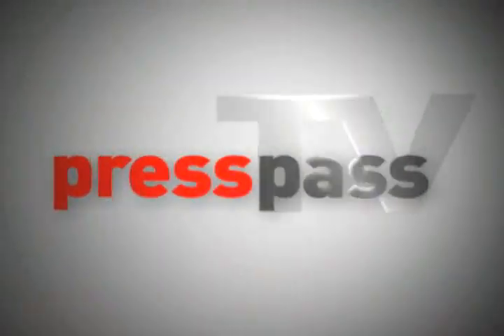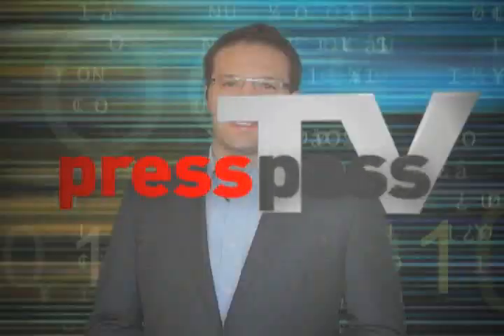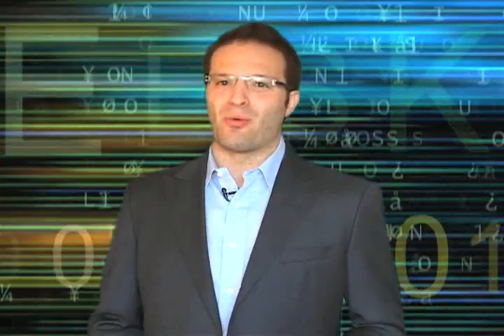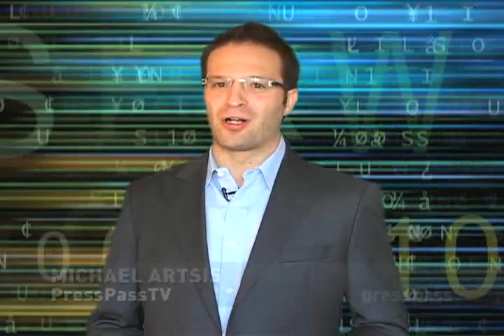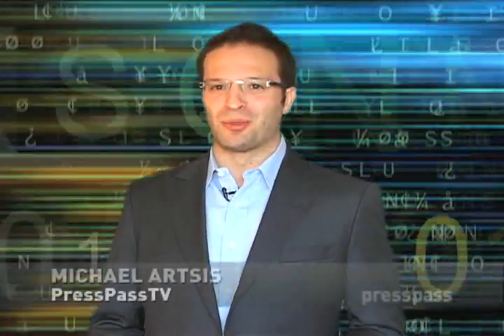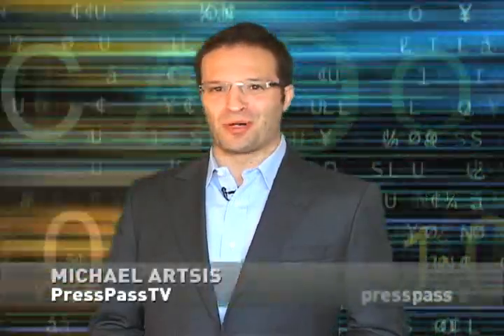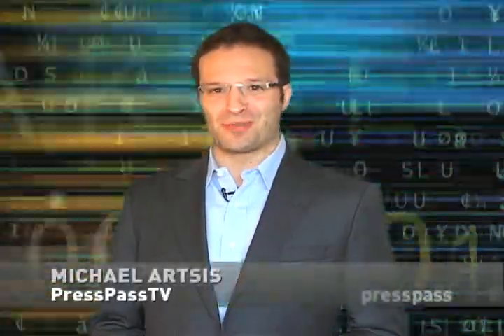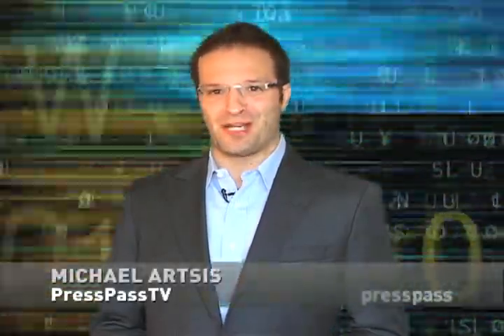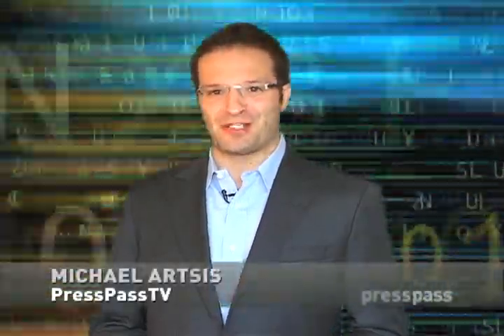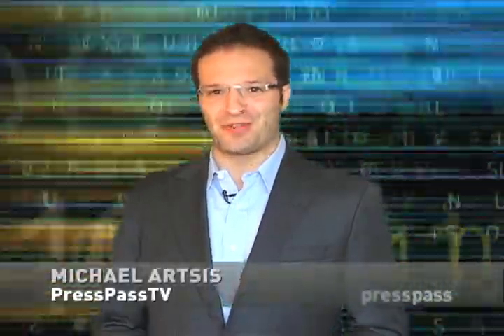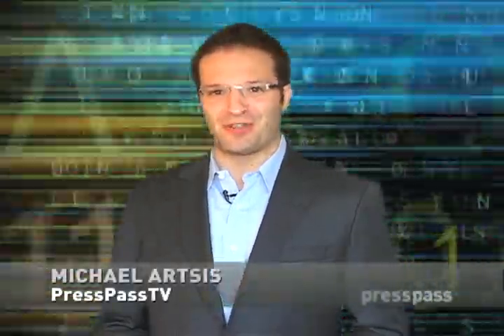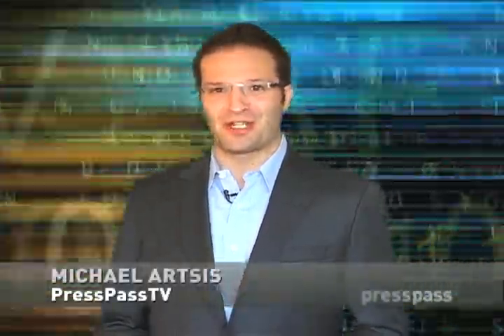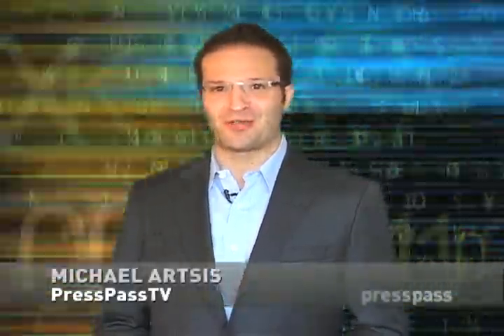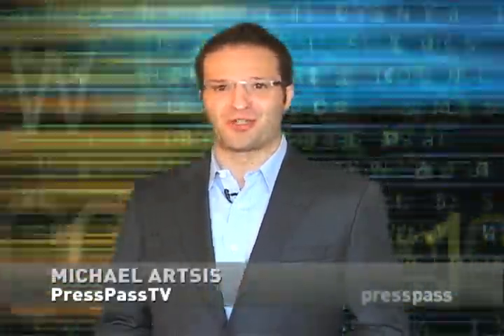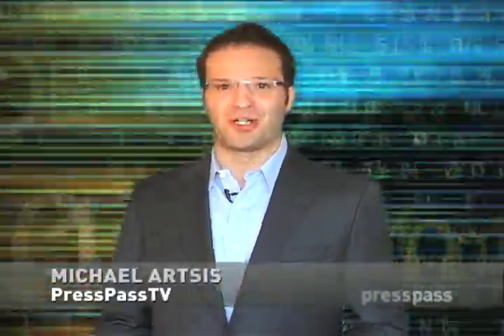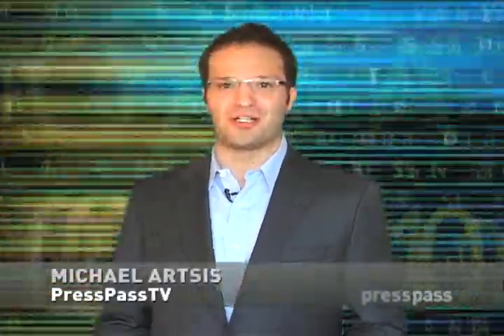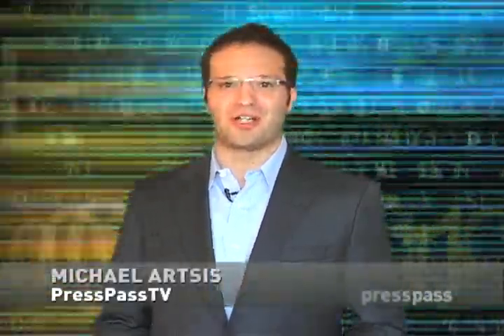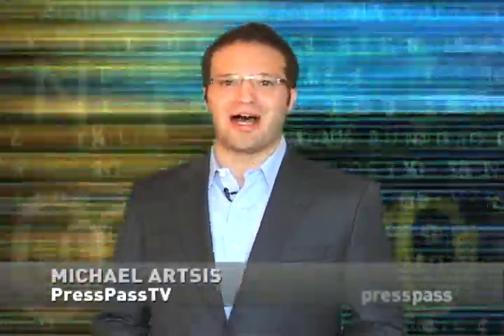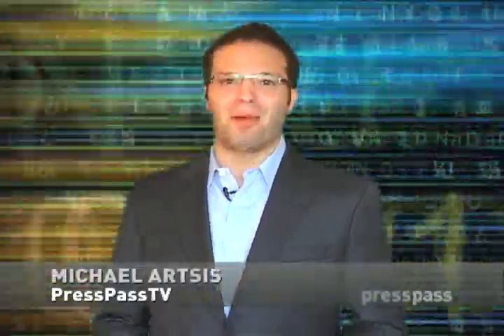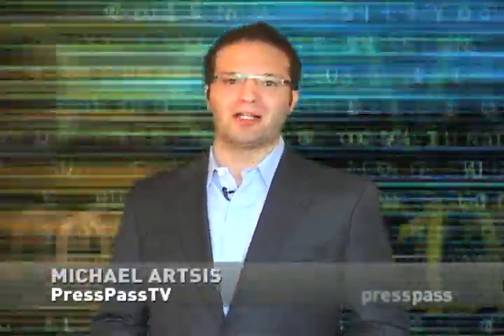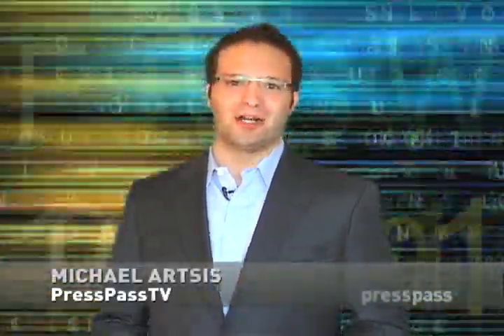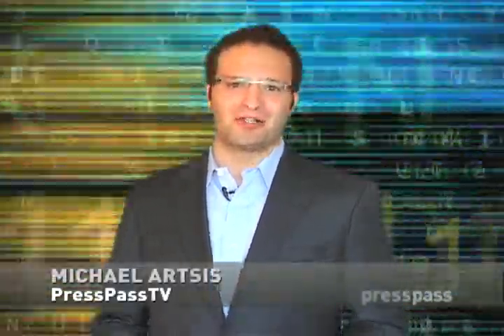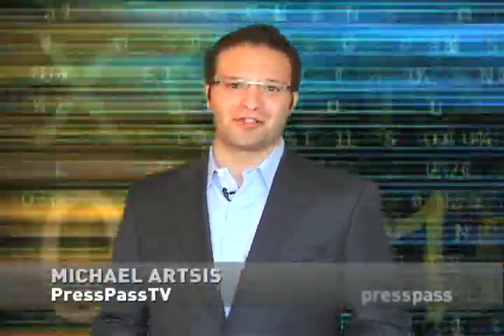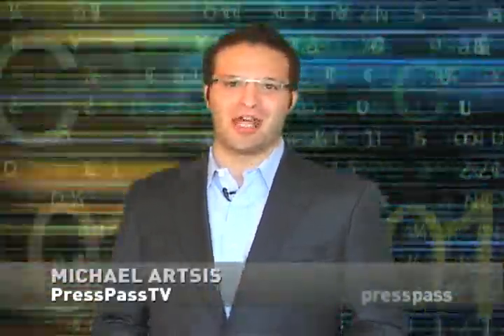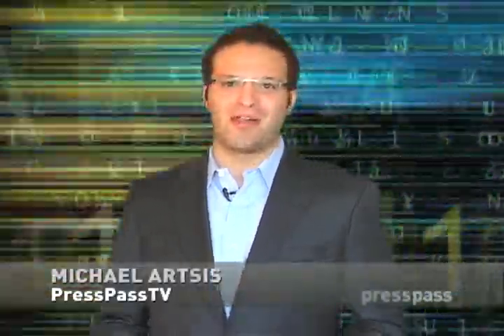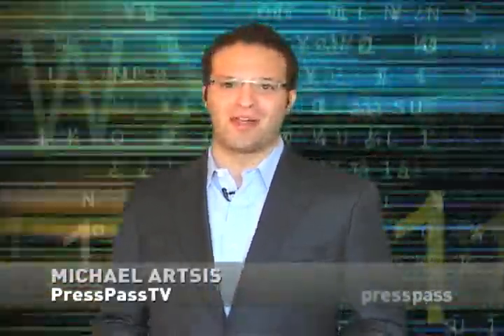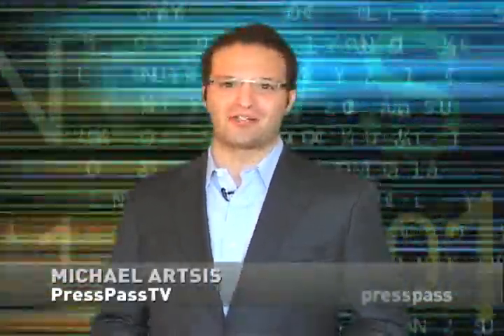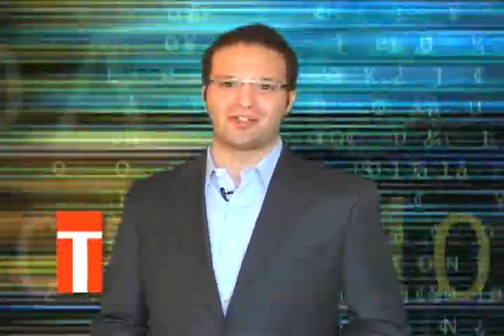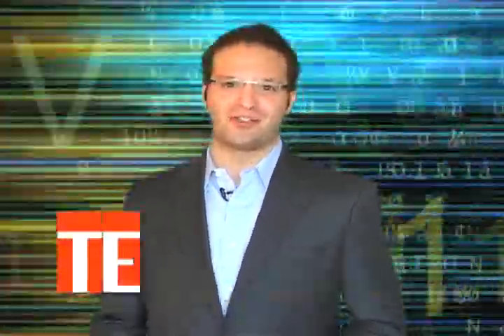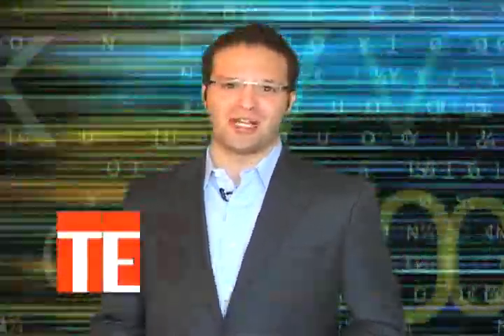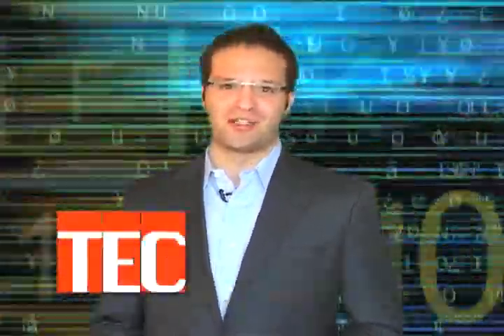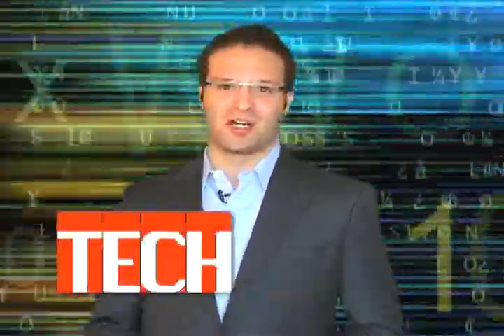Hey, welcome to Press Pass TV. Thanks for joining us. I'm Michael Artsis, and this is Tech Talk.